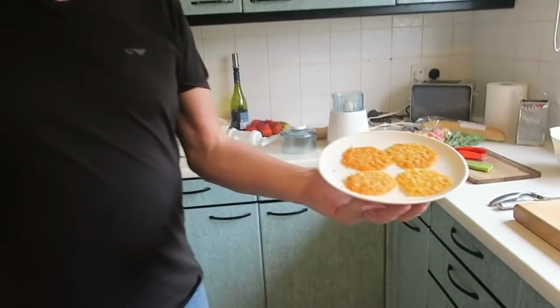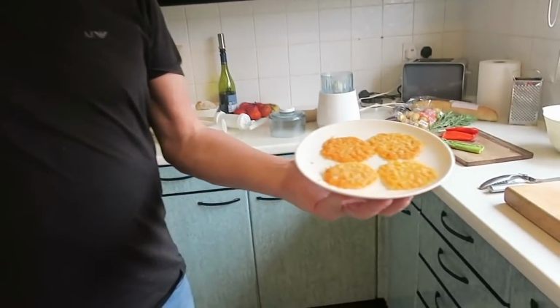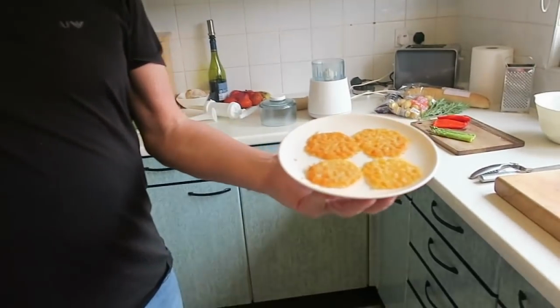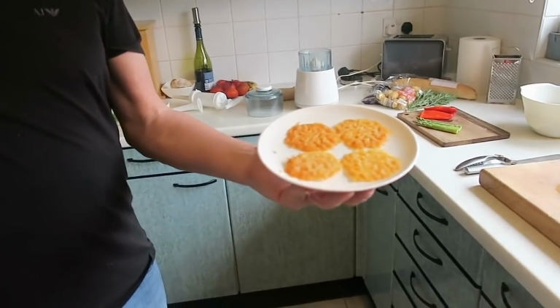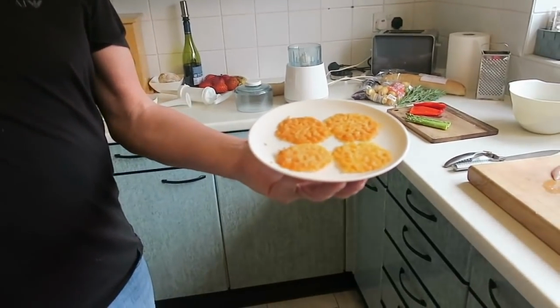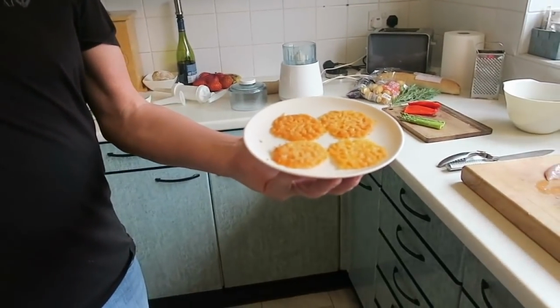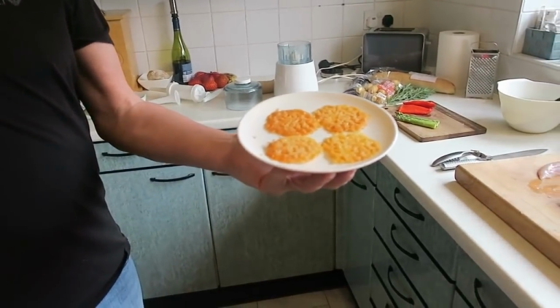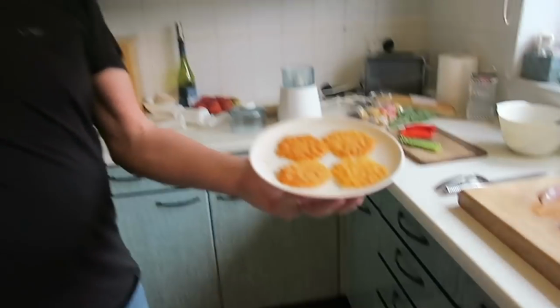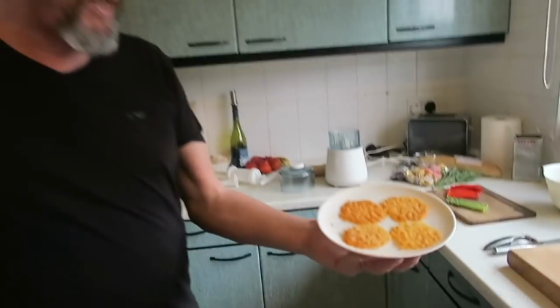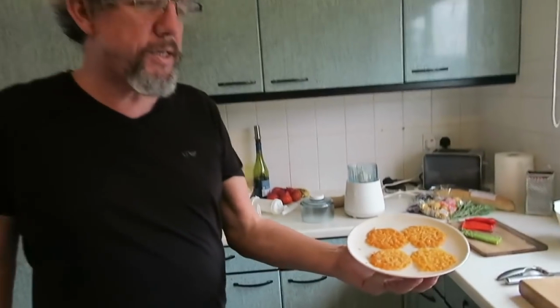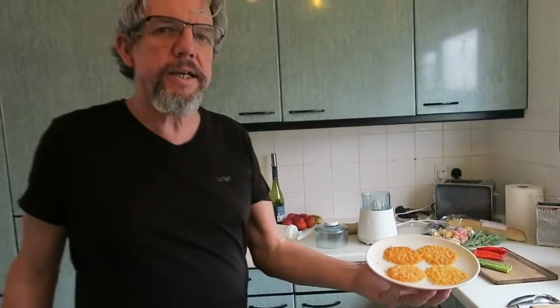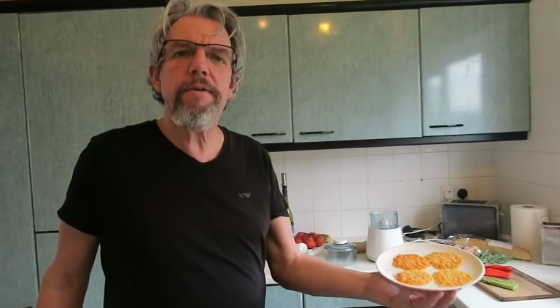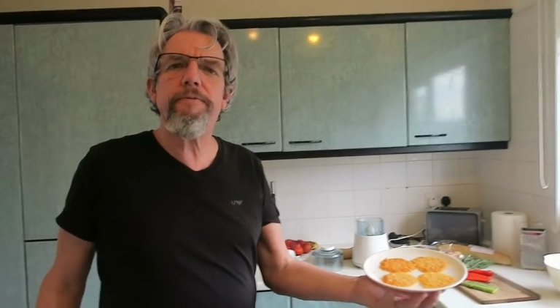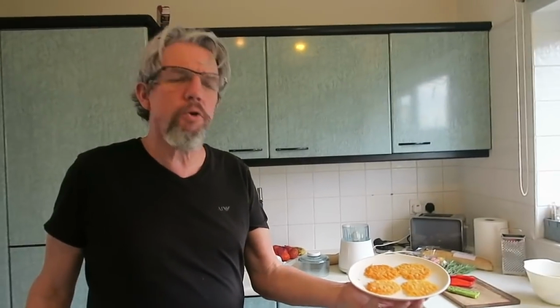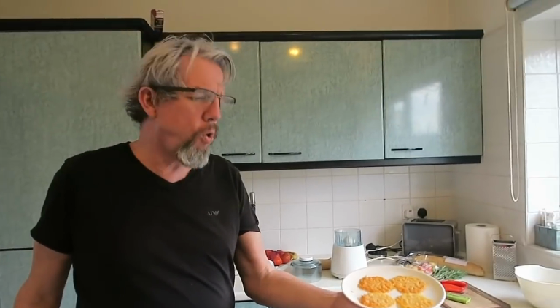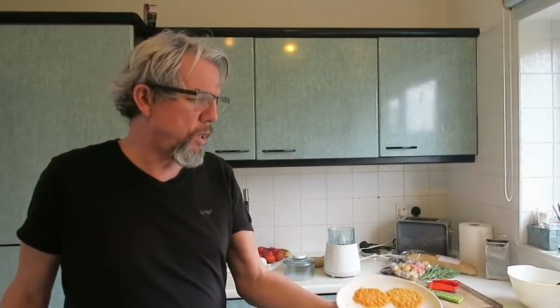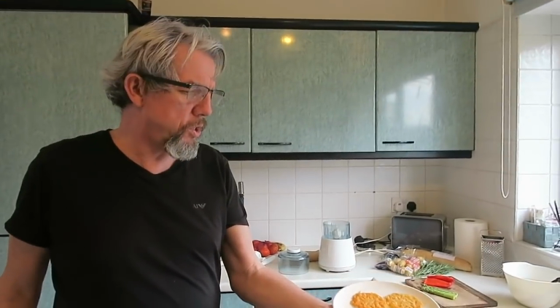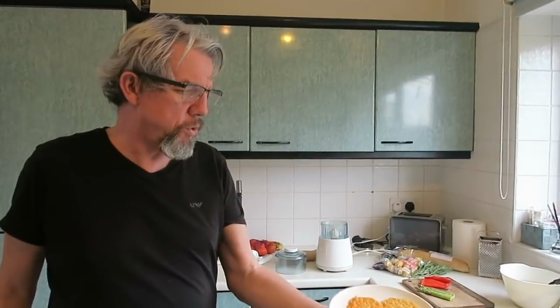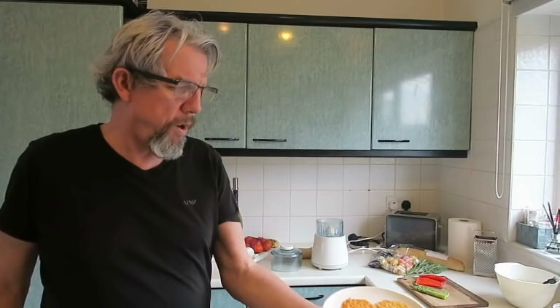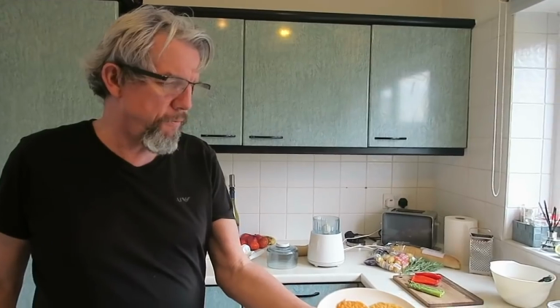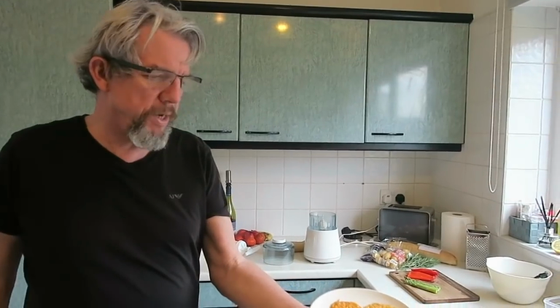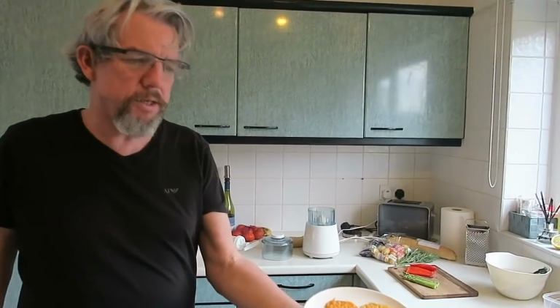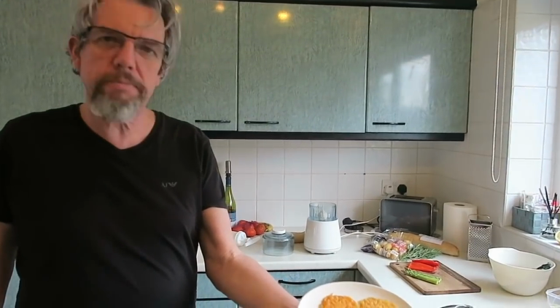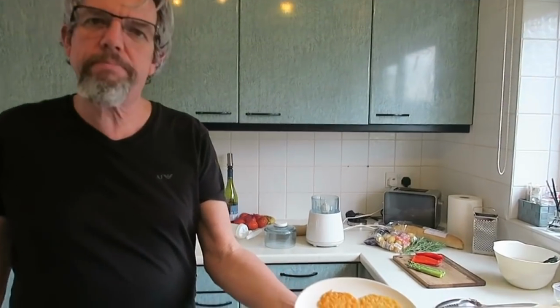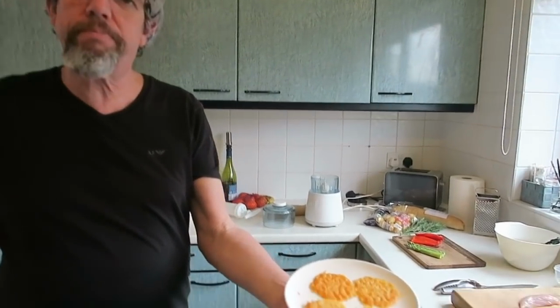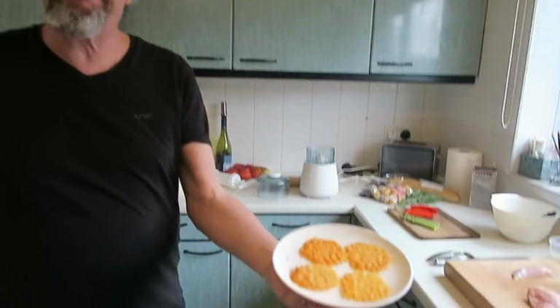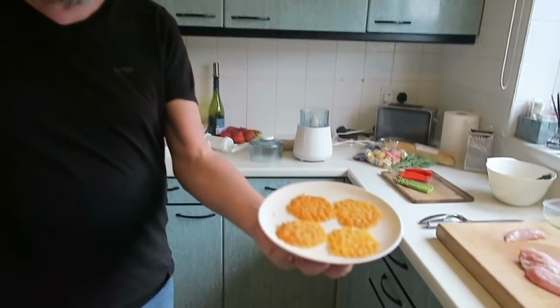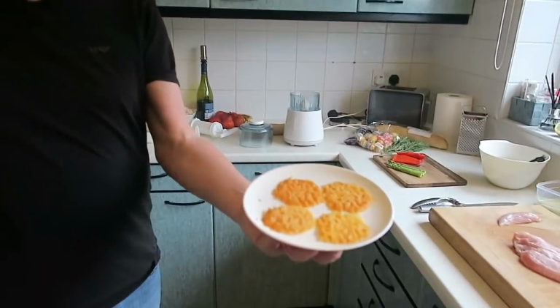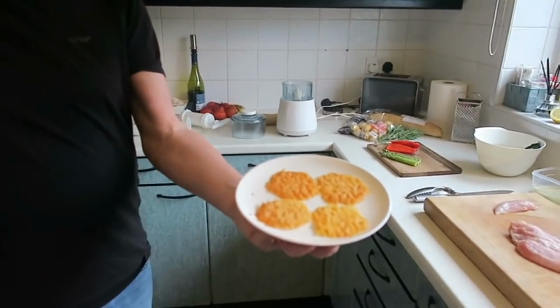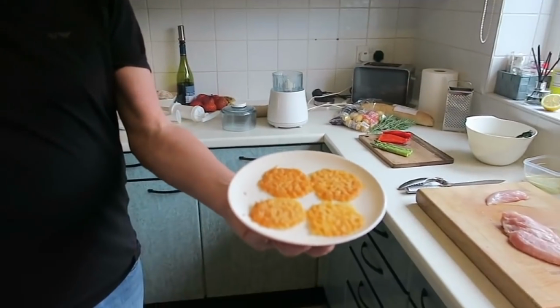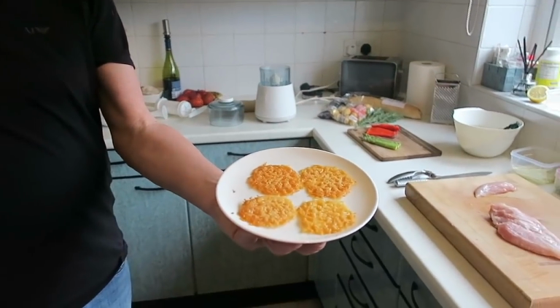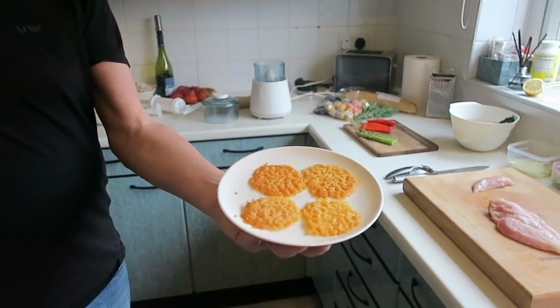Parmesan crisps — 180 degrees for 12 minutes — making perfect. Can I eat one?